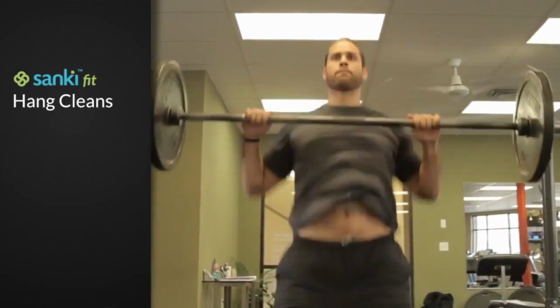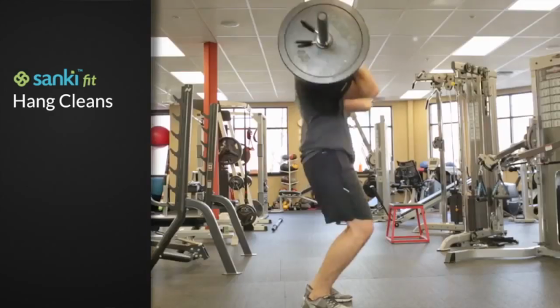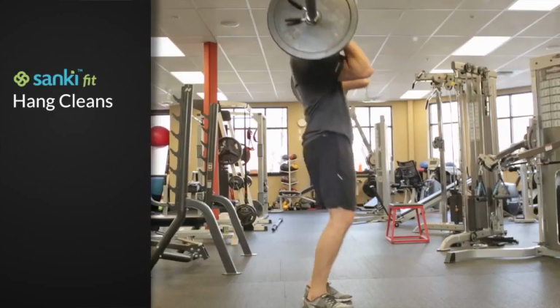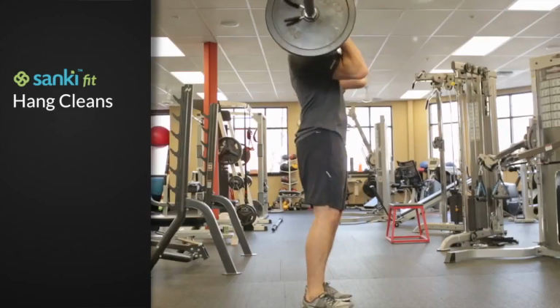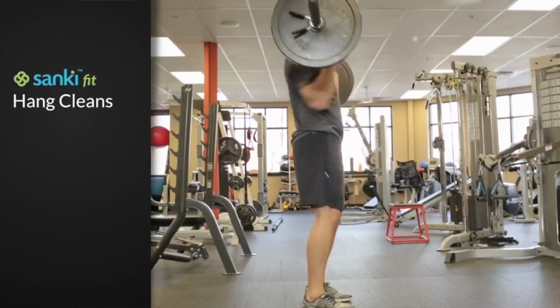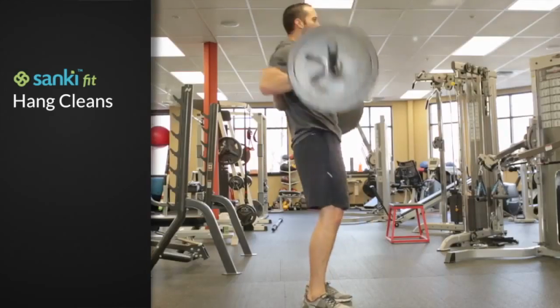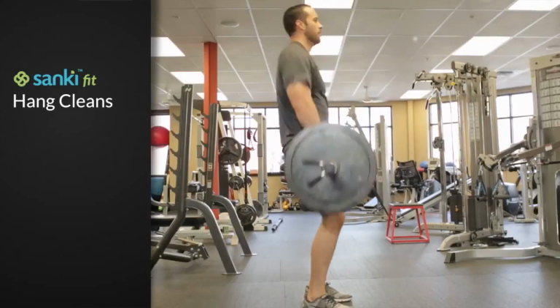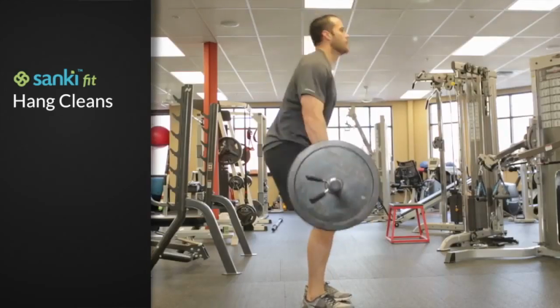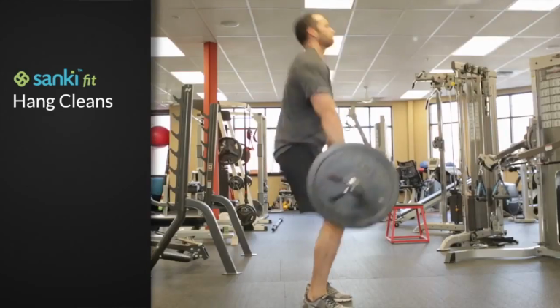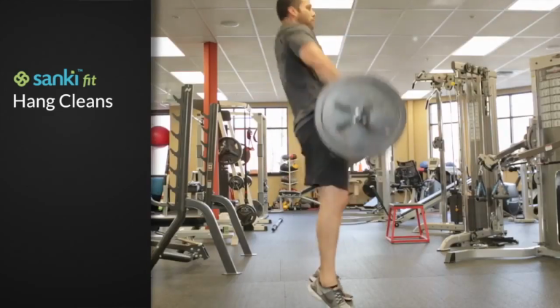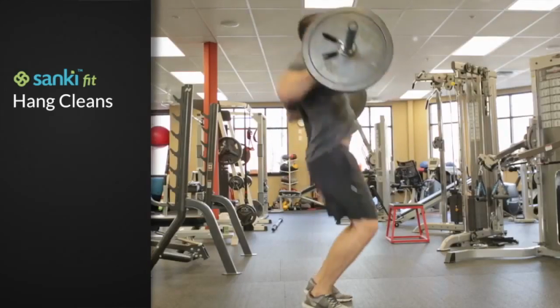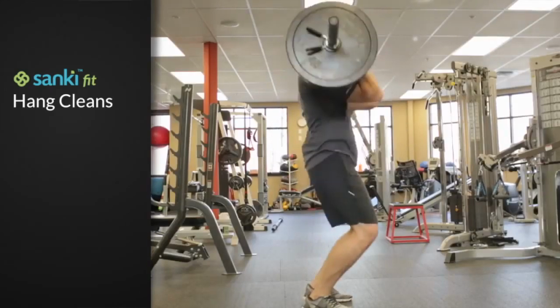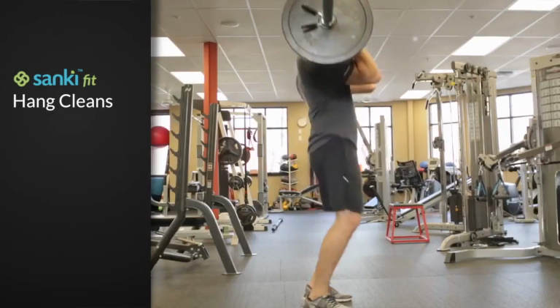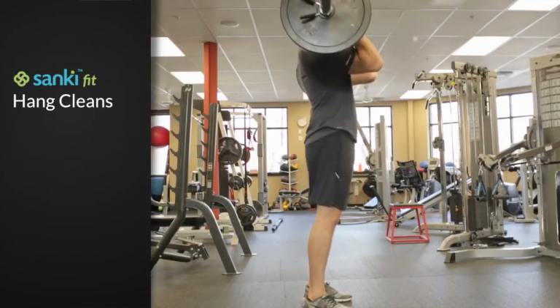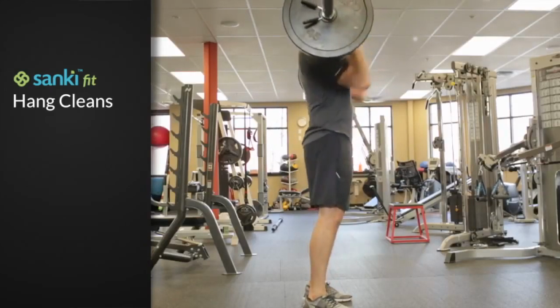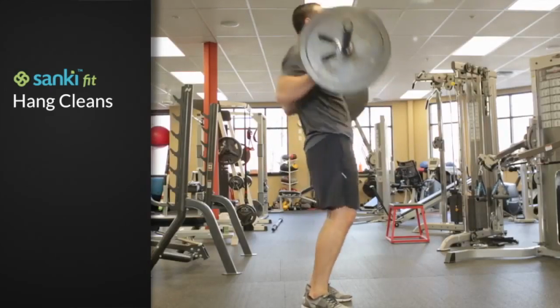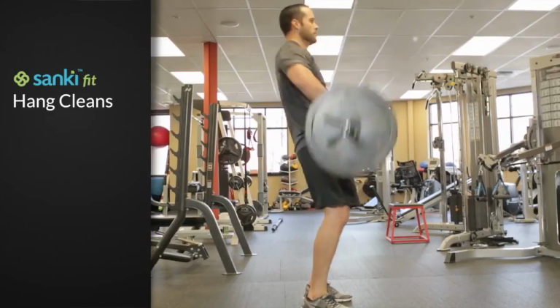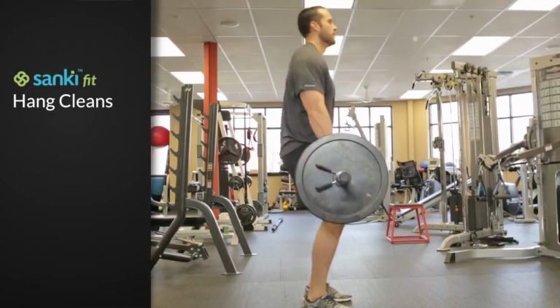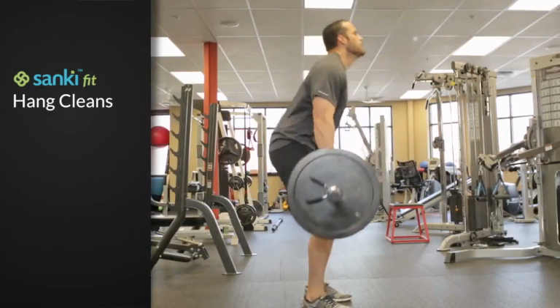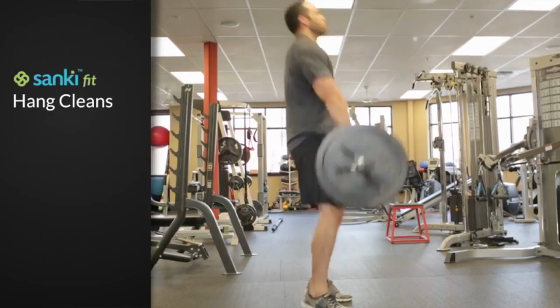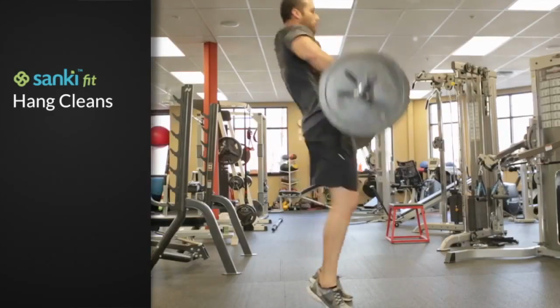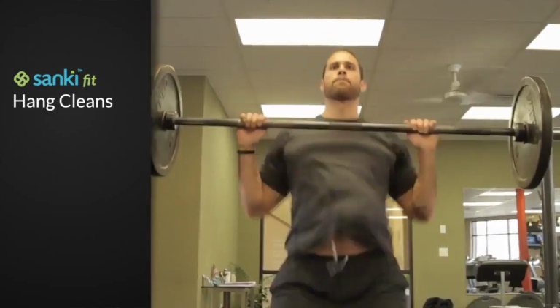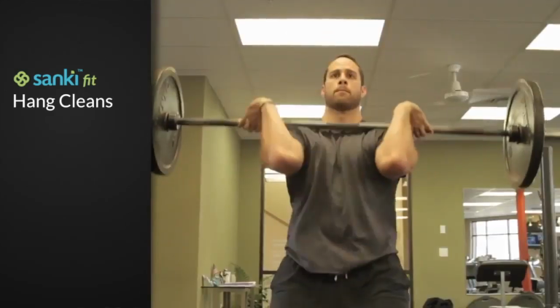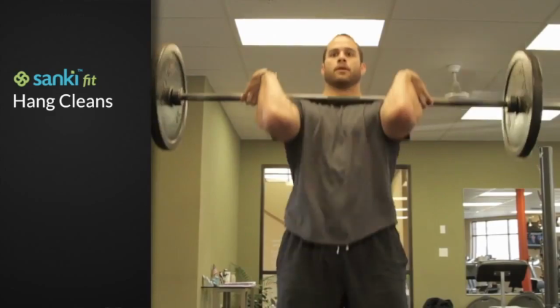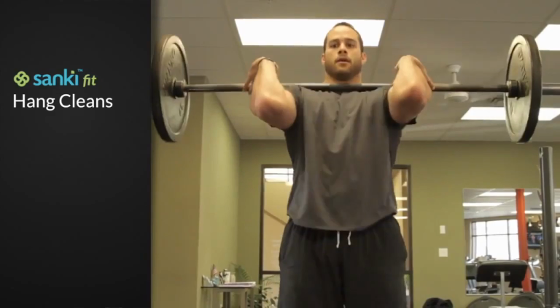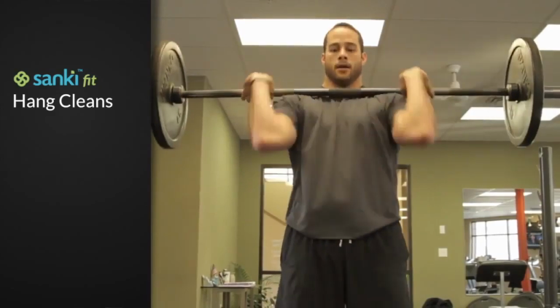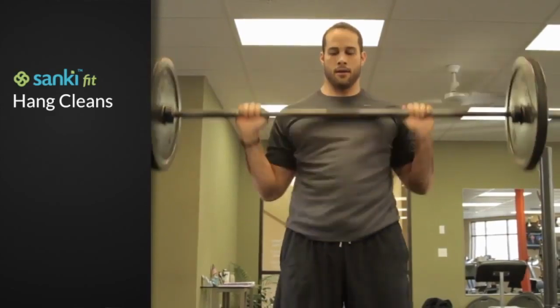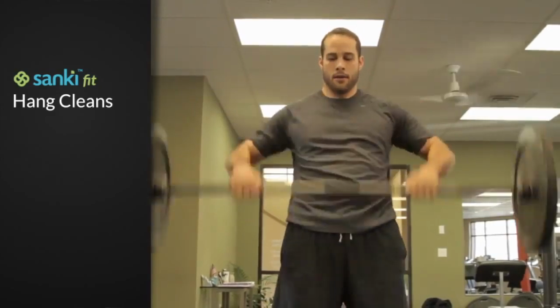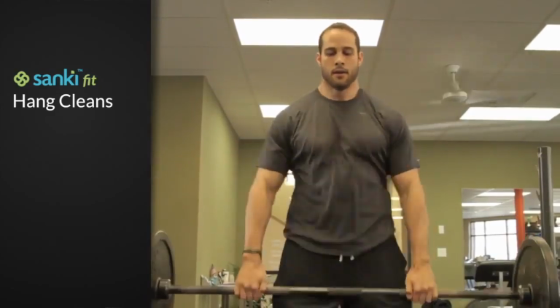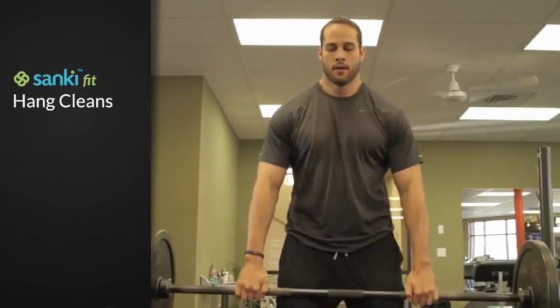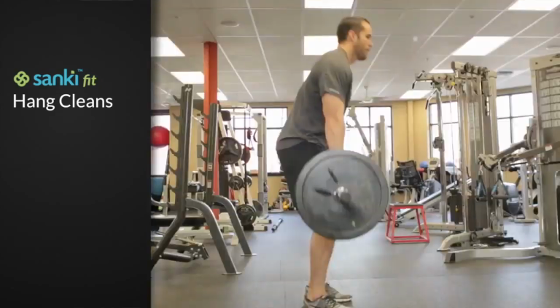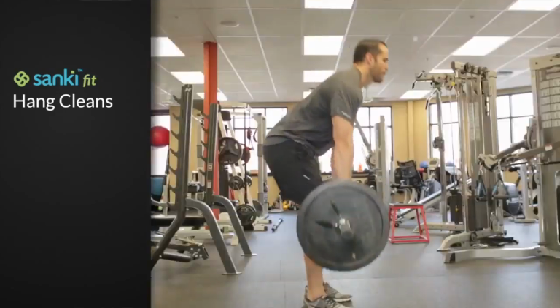Return to start position between each repetition. Keep your chest up, eyes forward, and neck neutral.